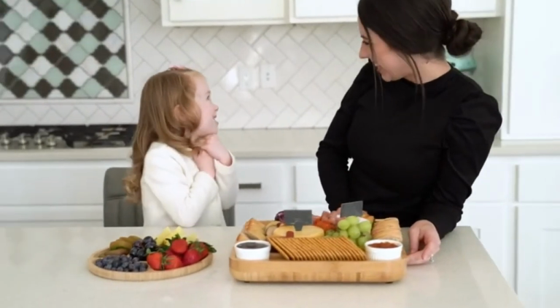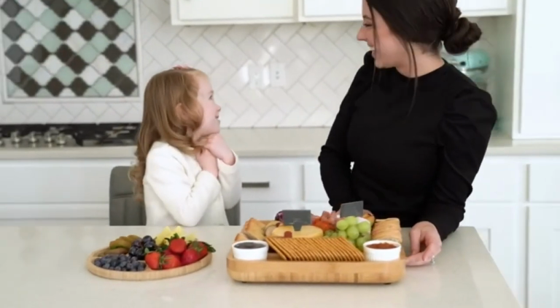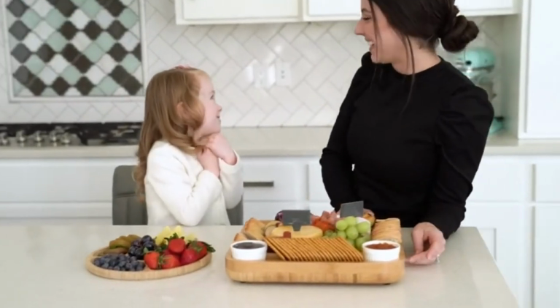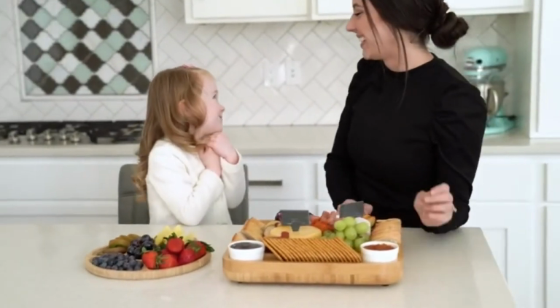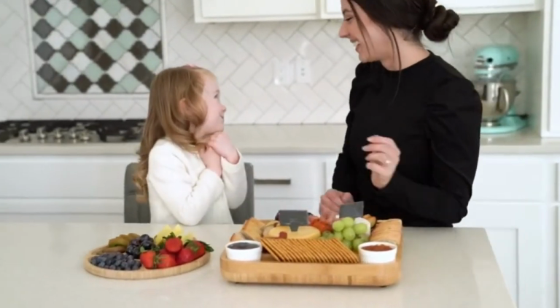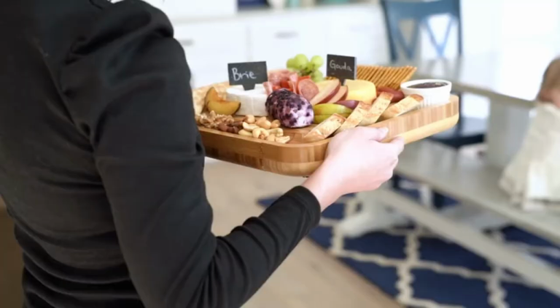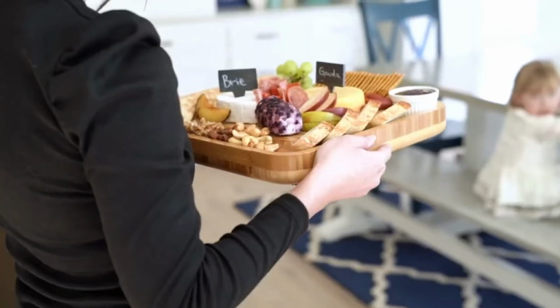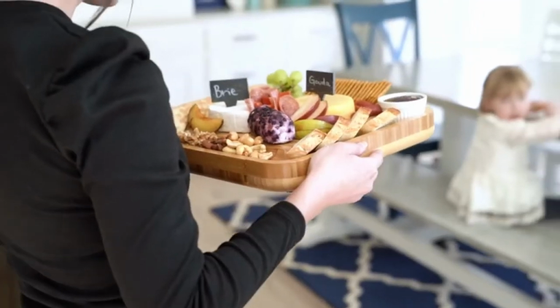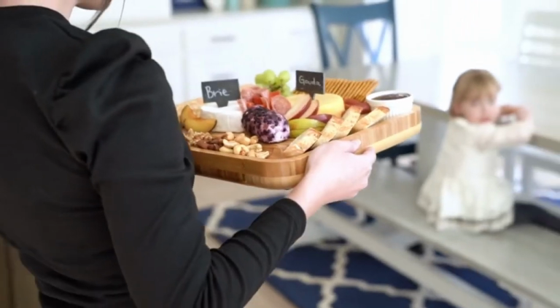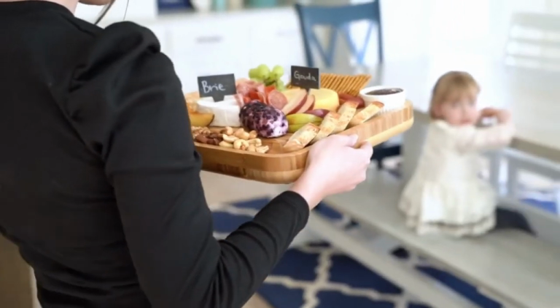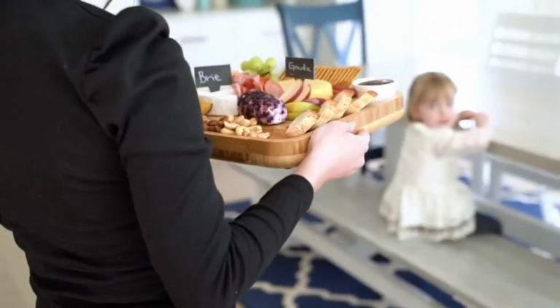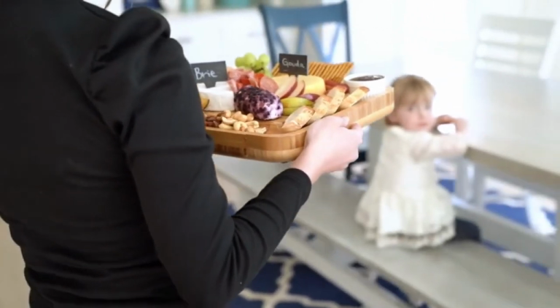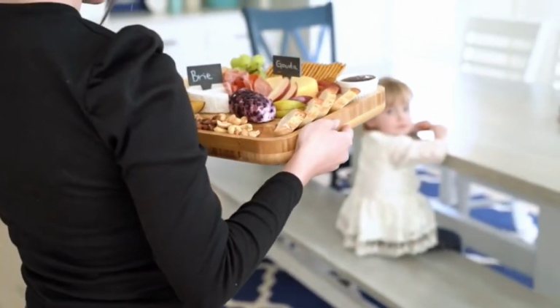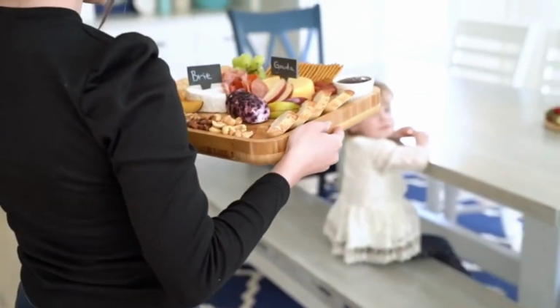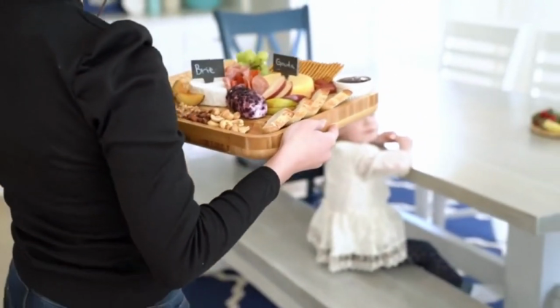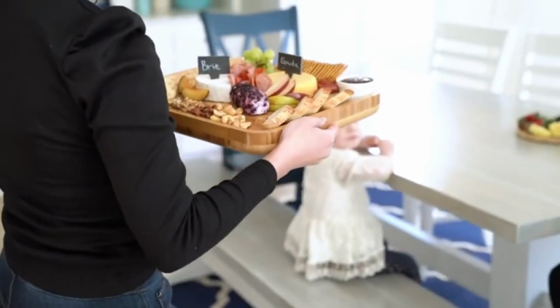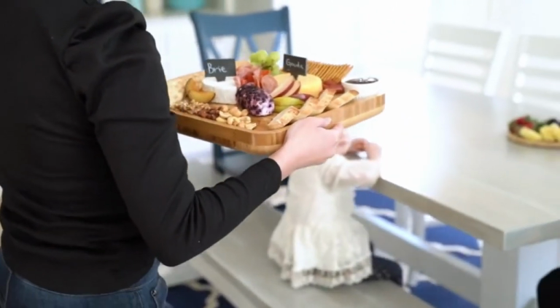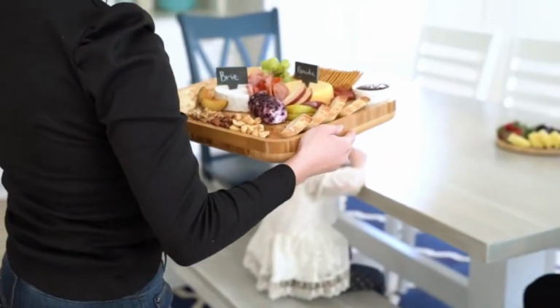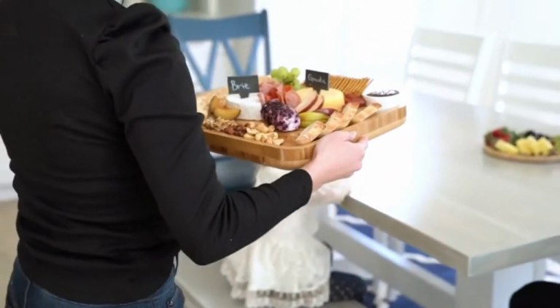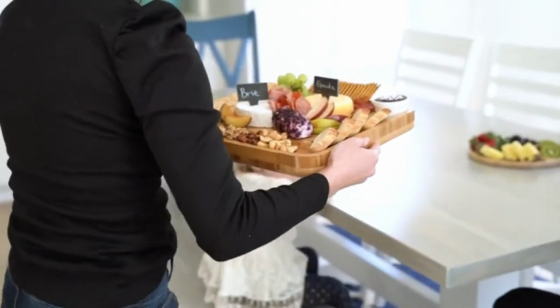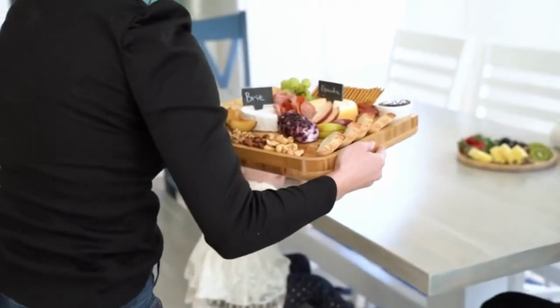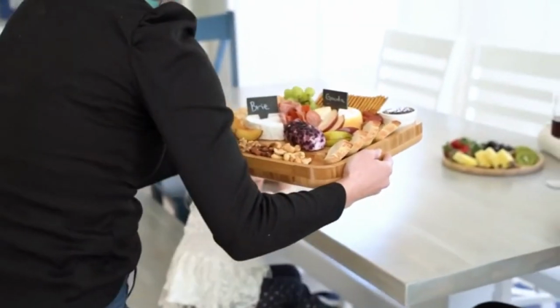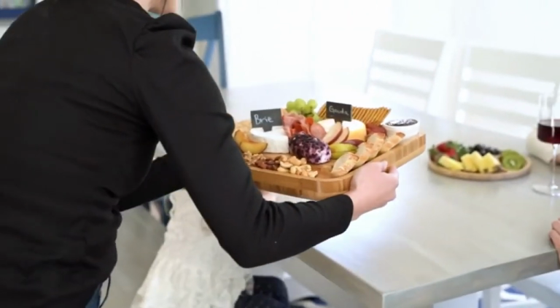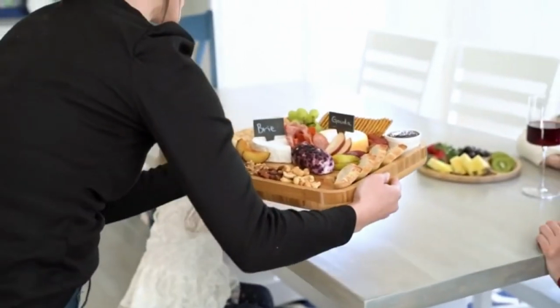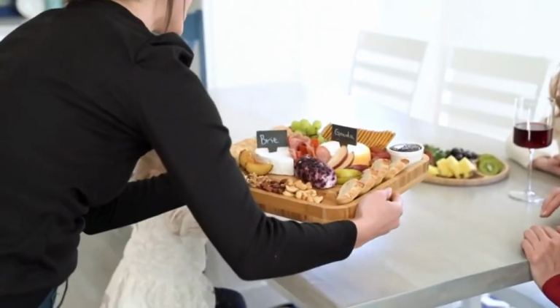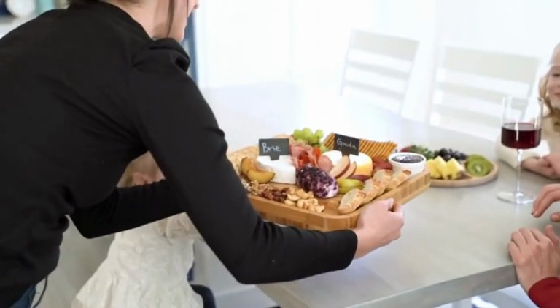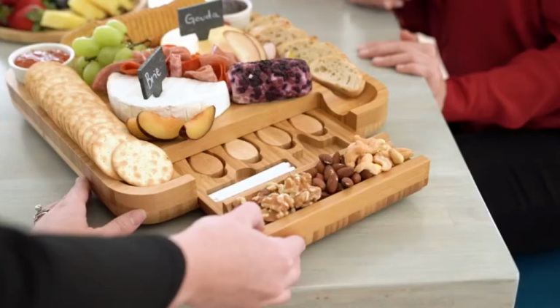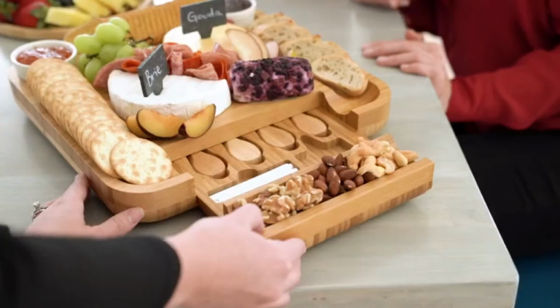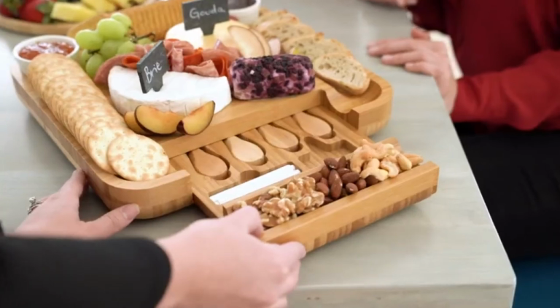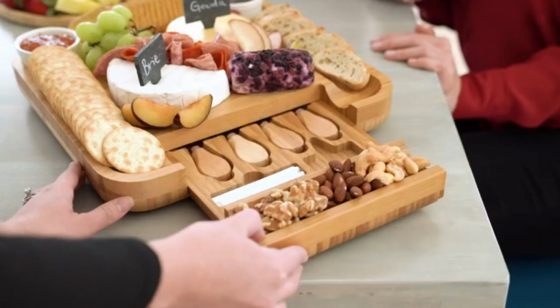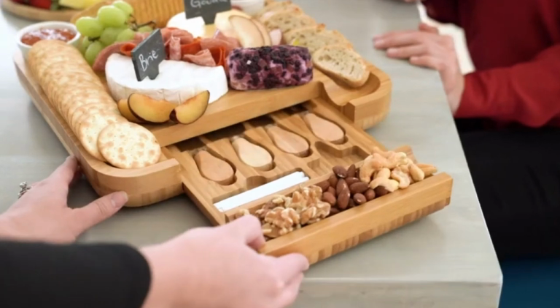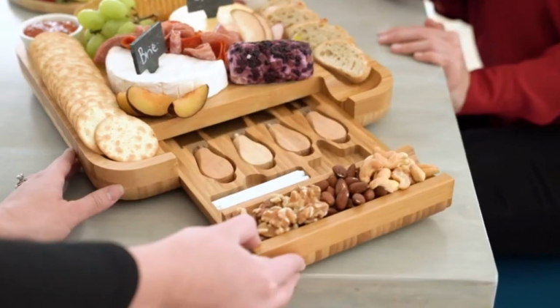With 5 serving sections that can be filled with fruit, bread, nuts, and other savory foods.